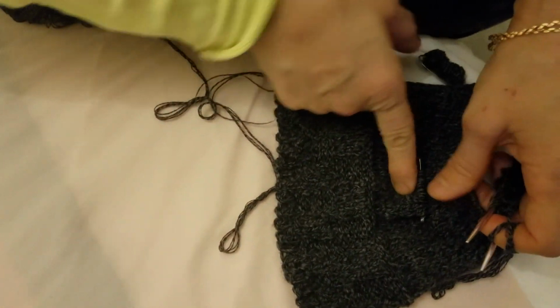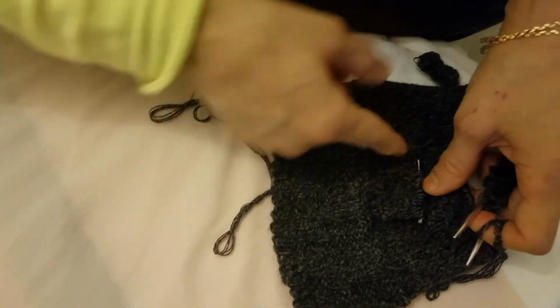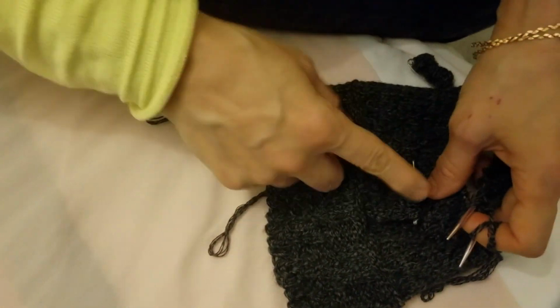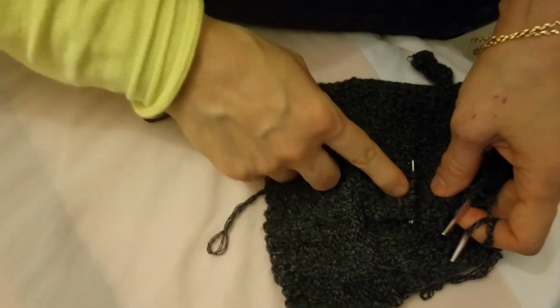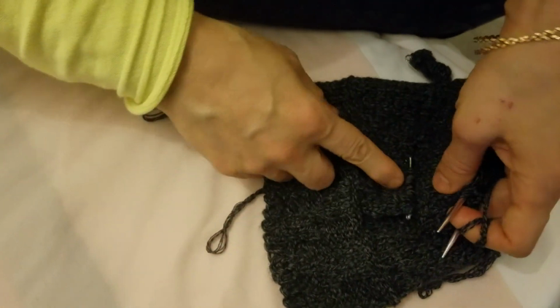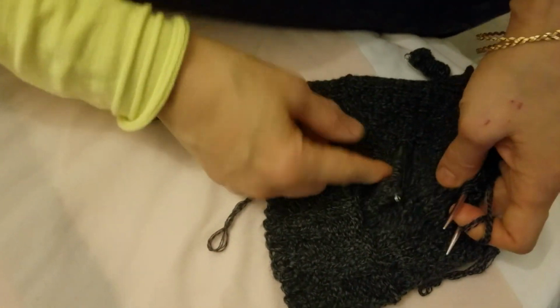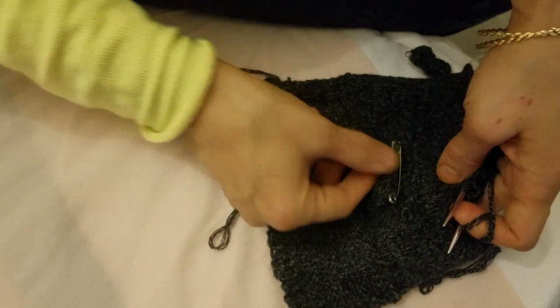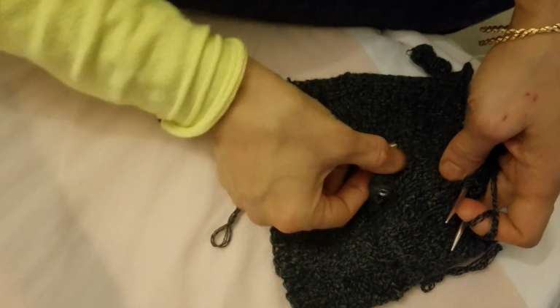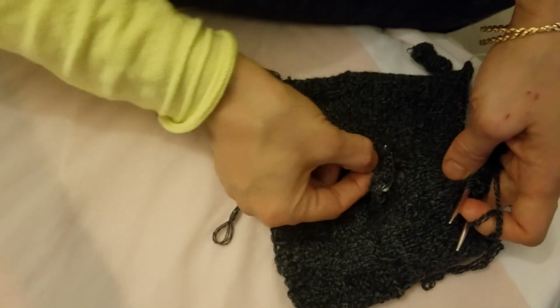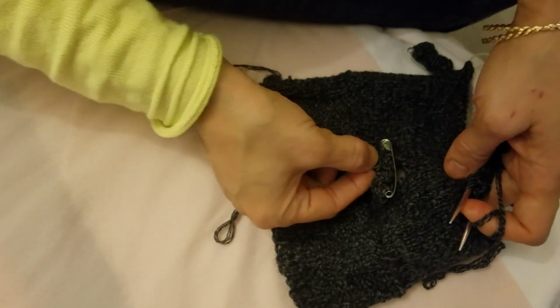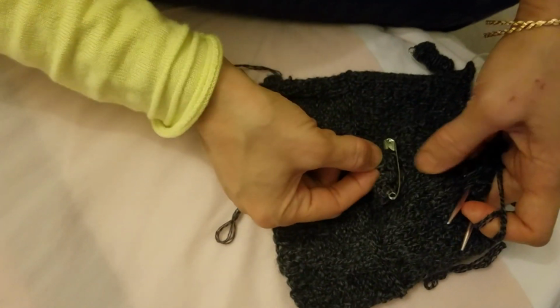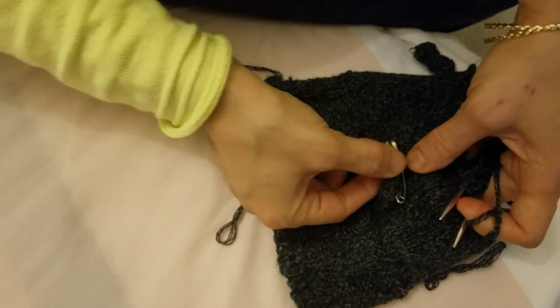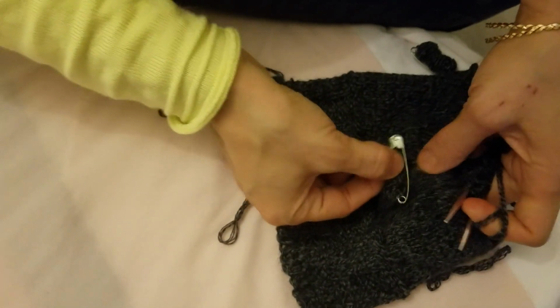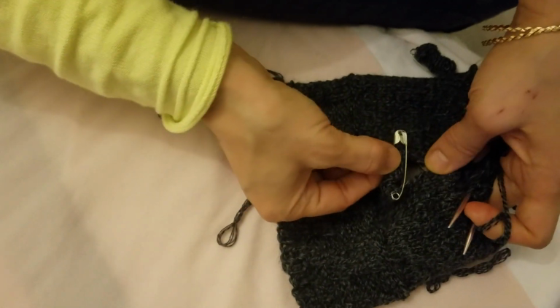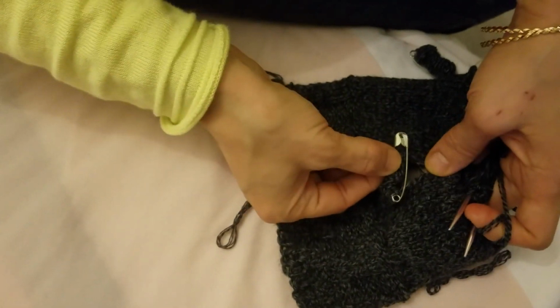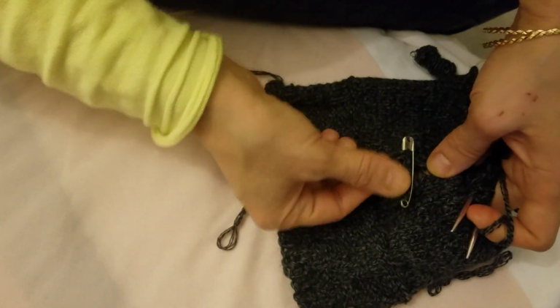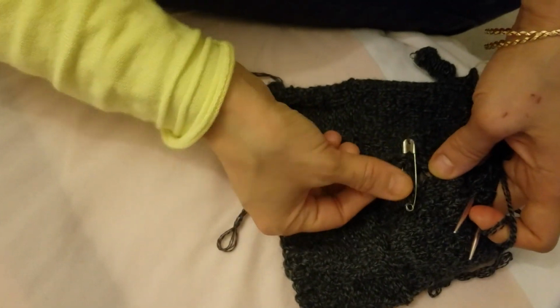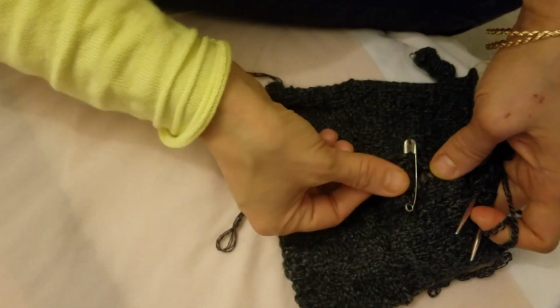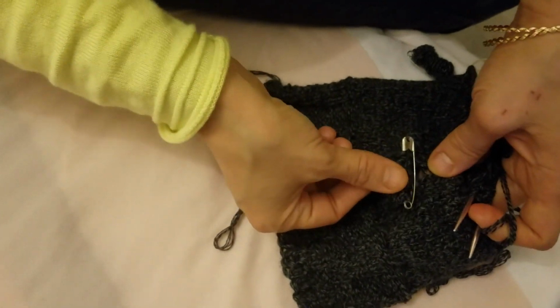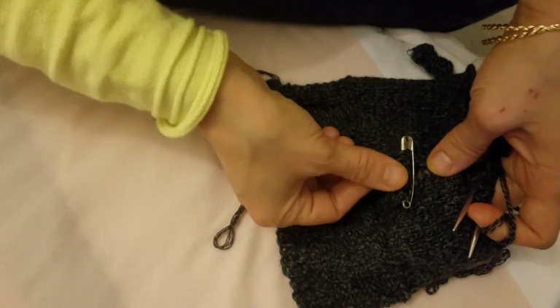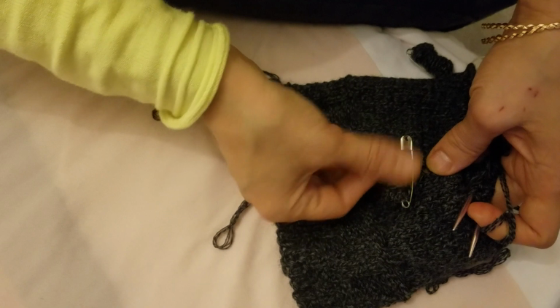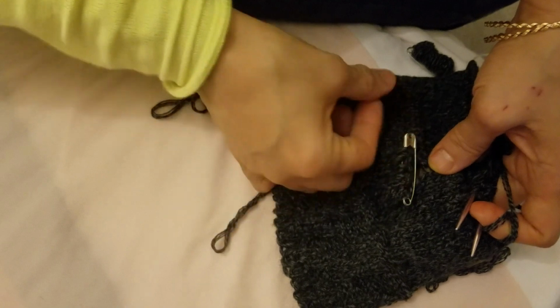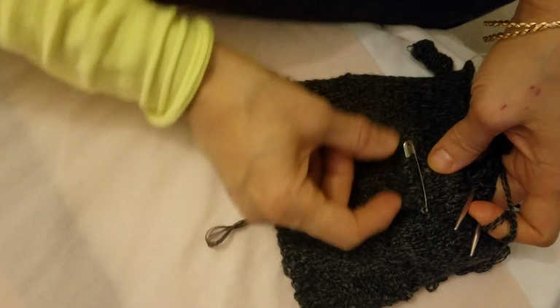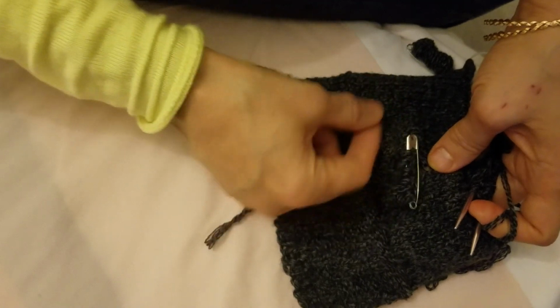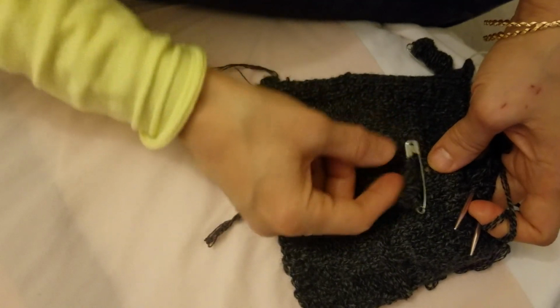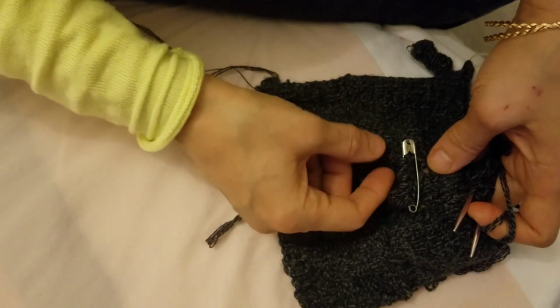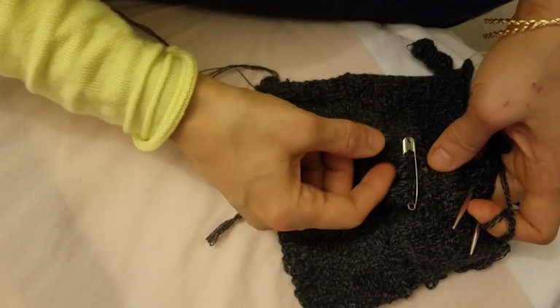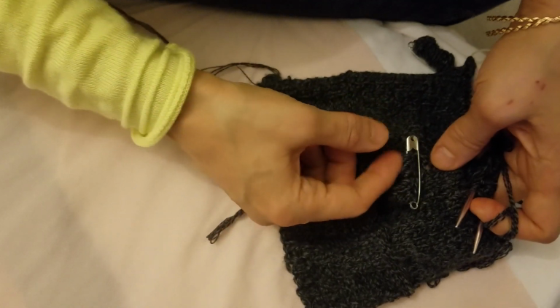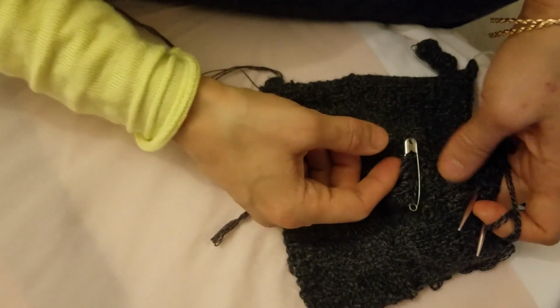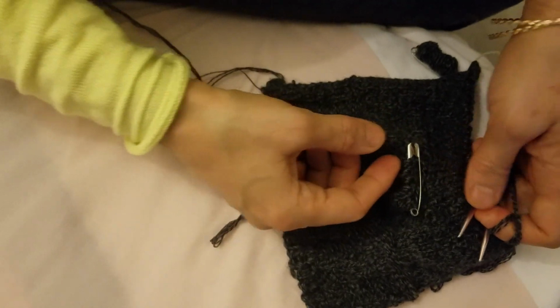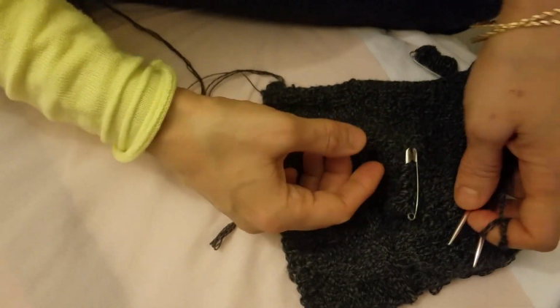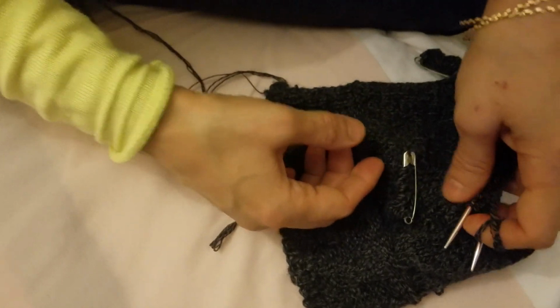After that, when you try to separate — I'll show you on that side.